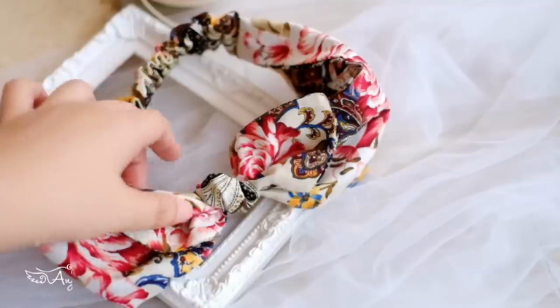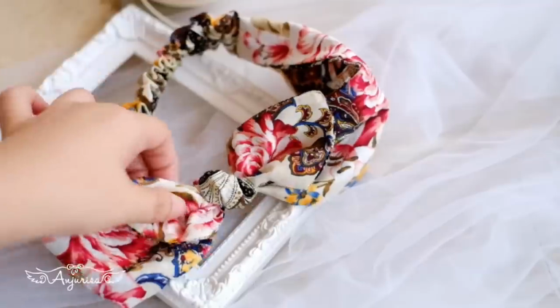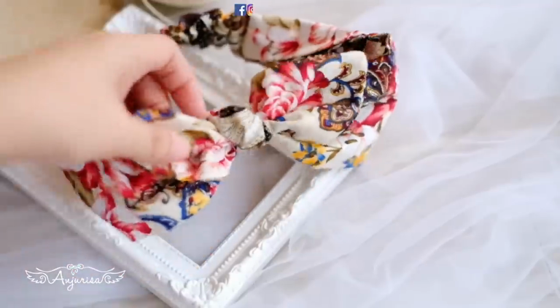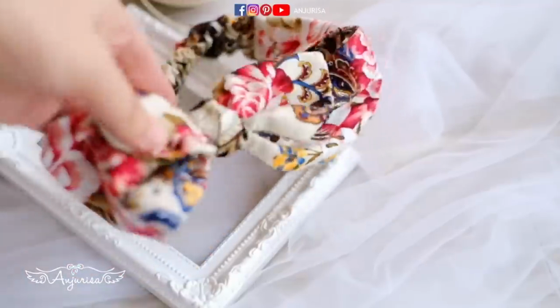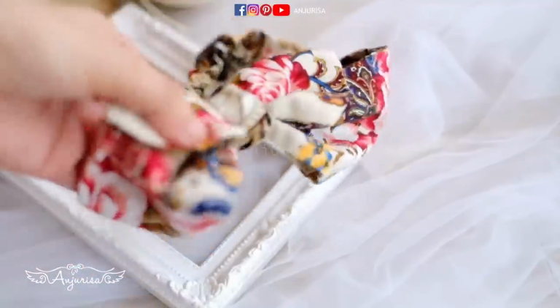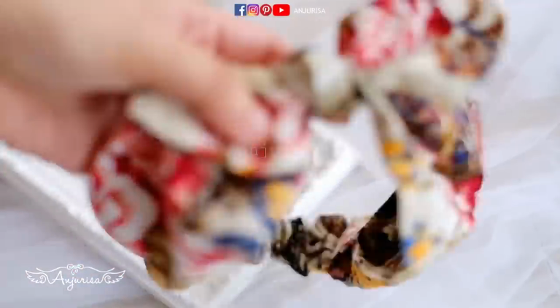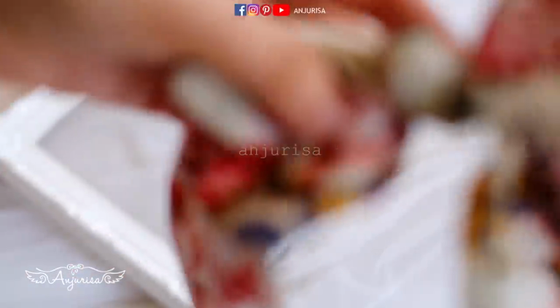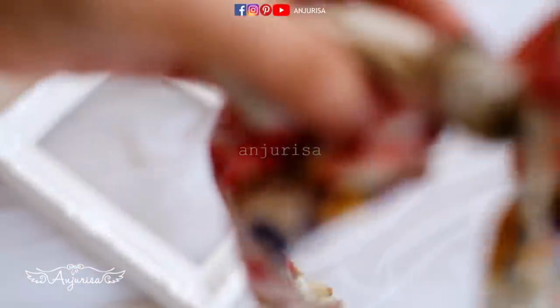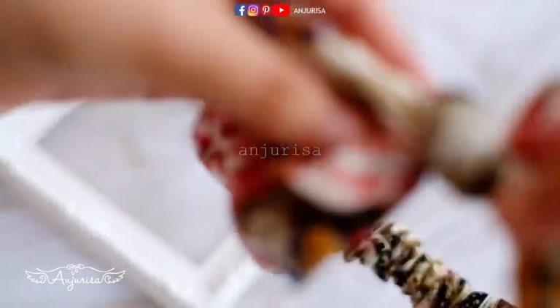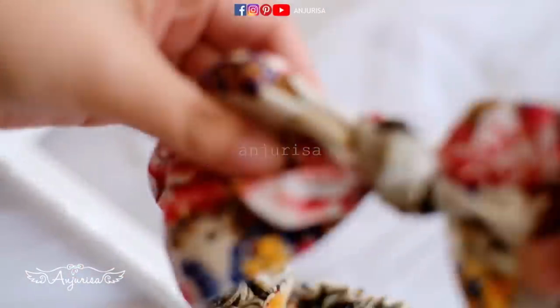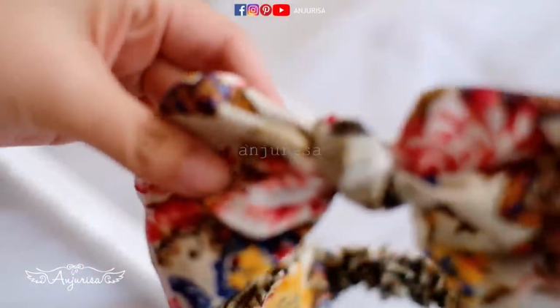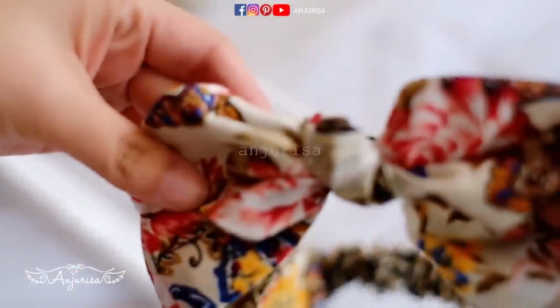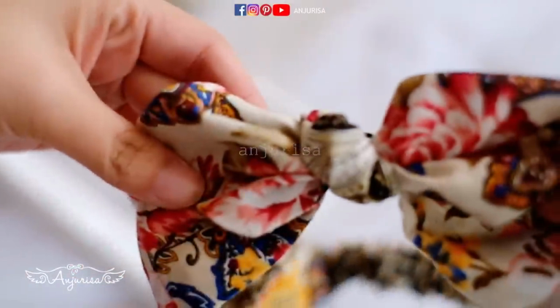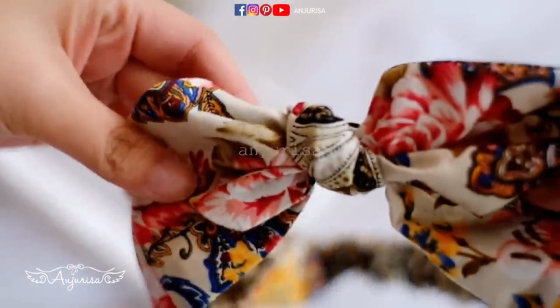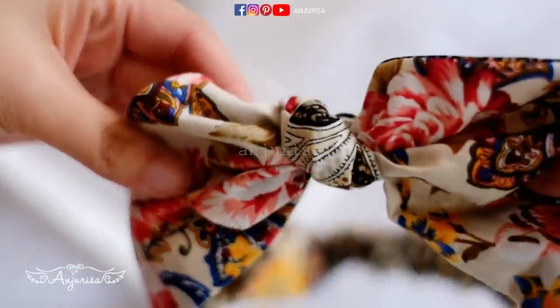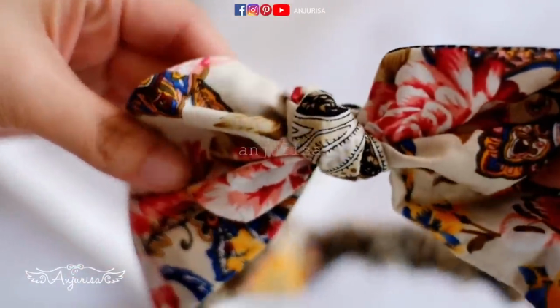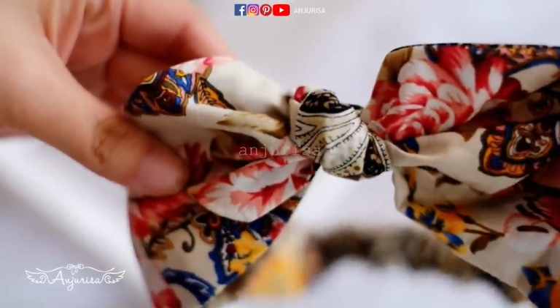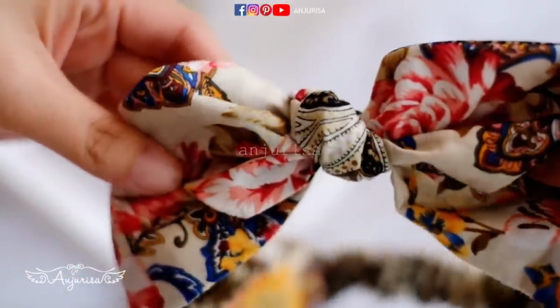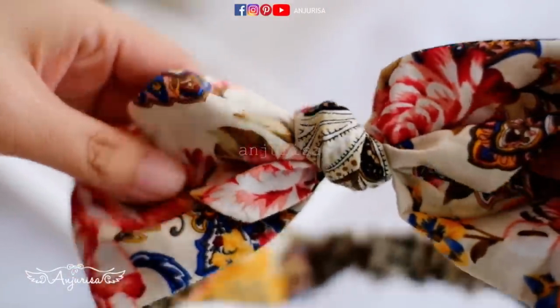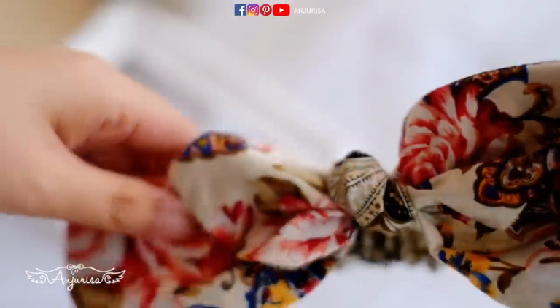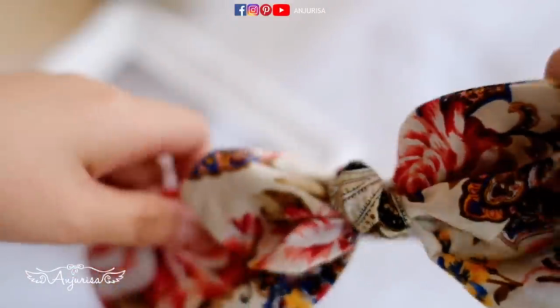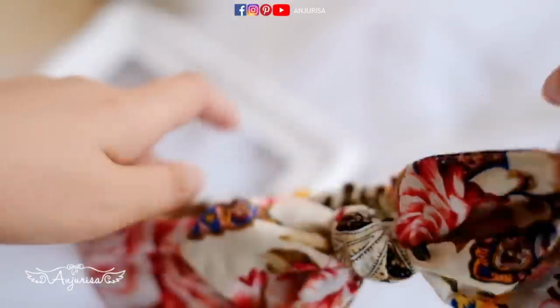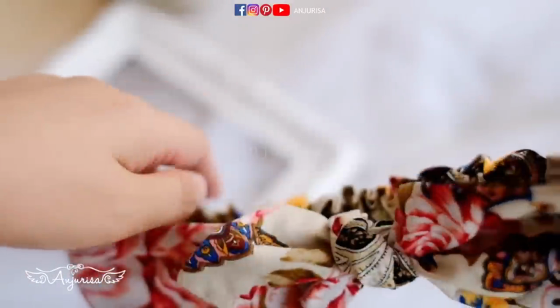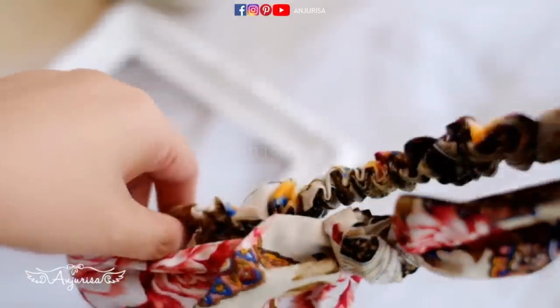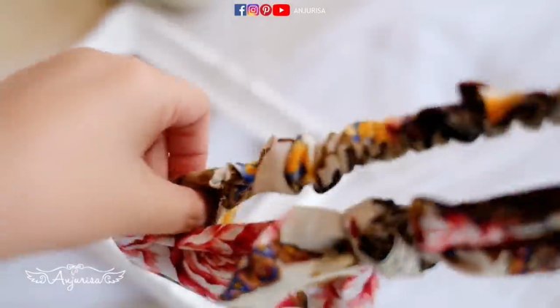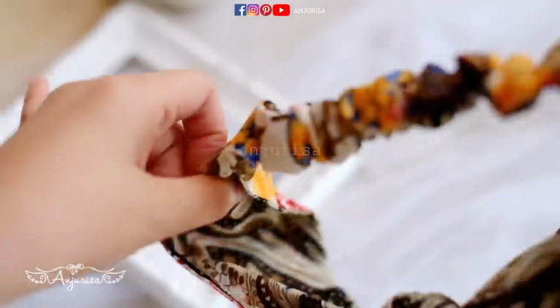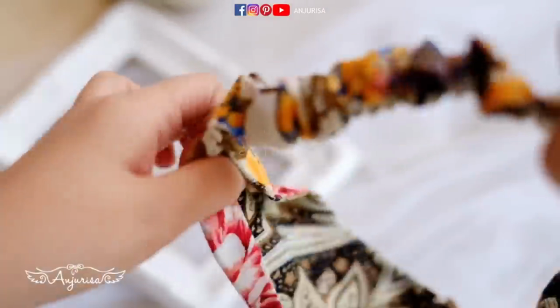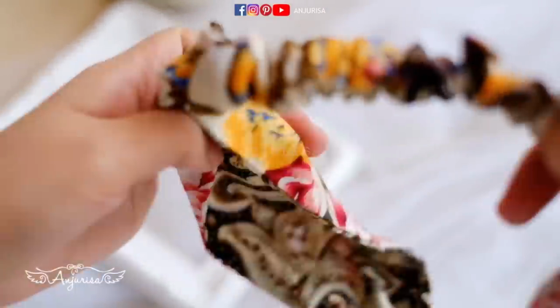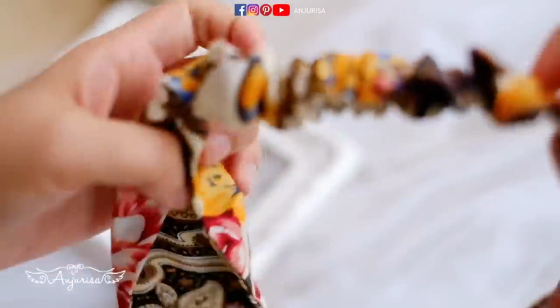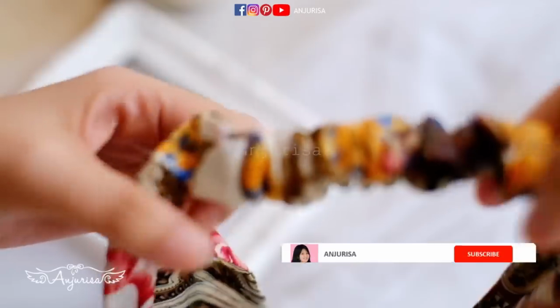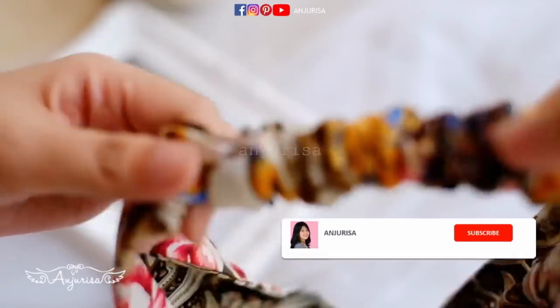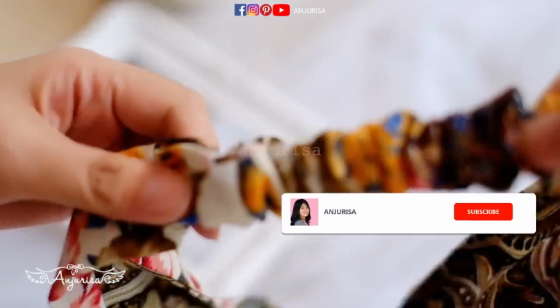In this video, I will show you how to make this adjustable baby headband using everyone's favorite — cotton fabric.